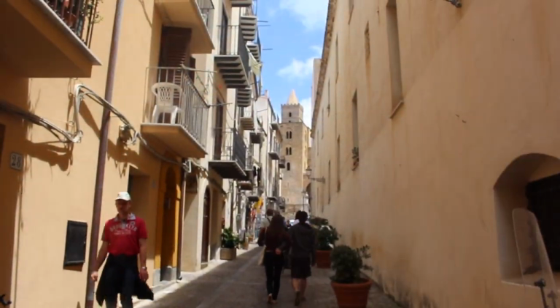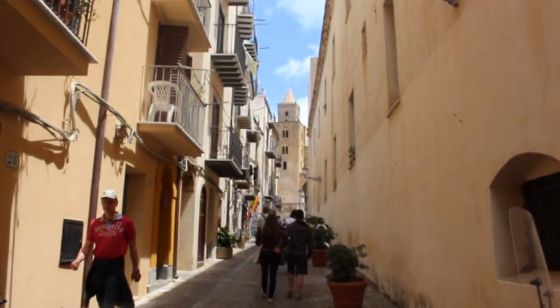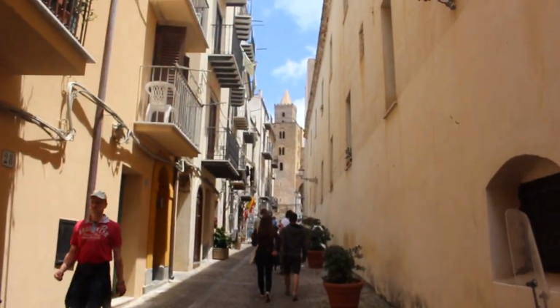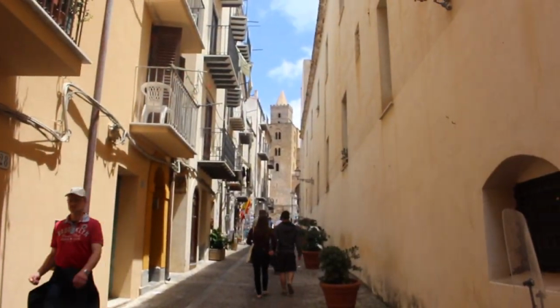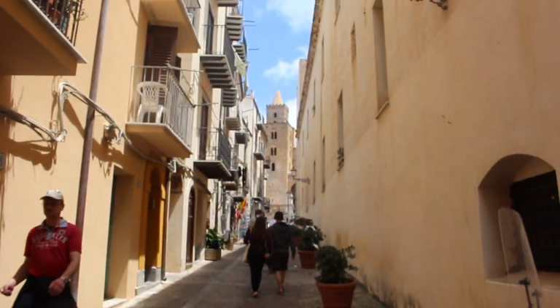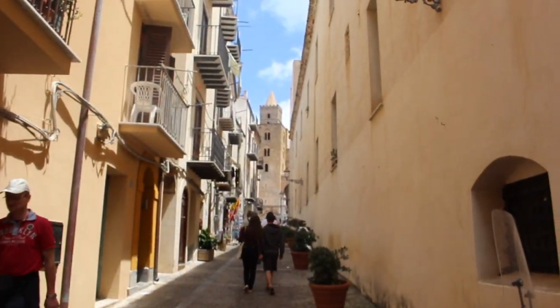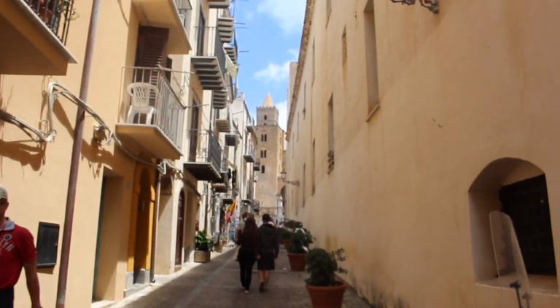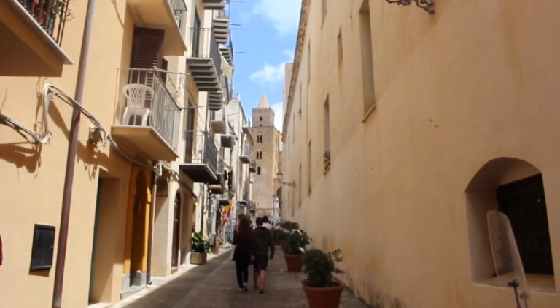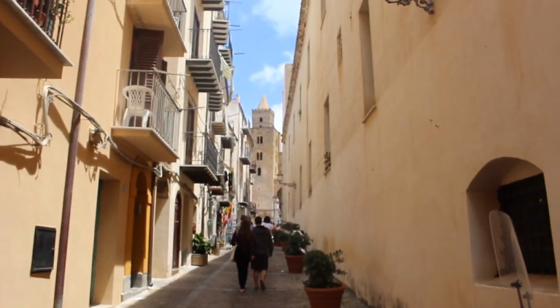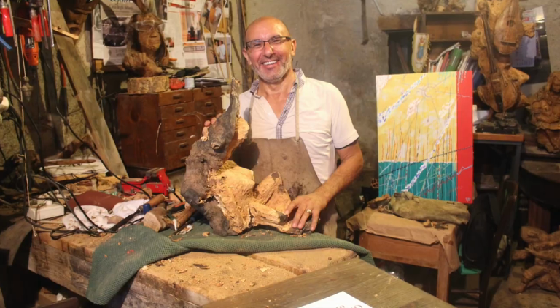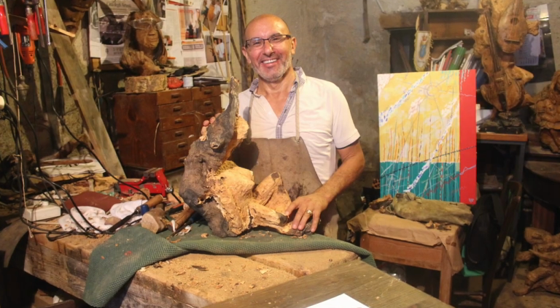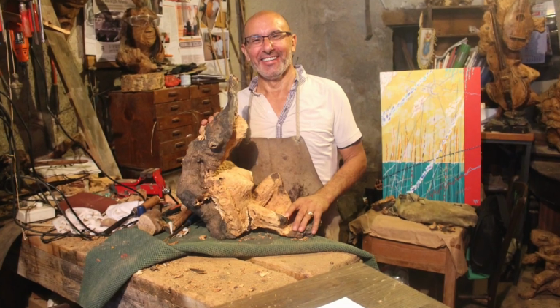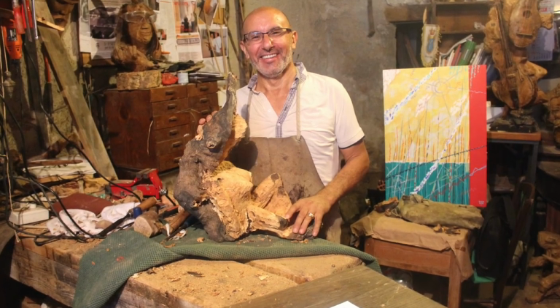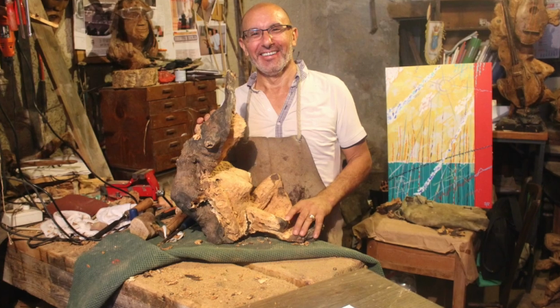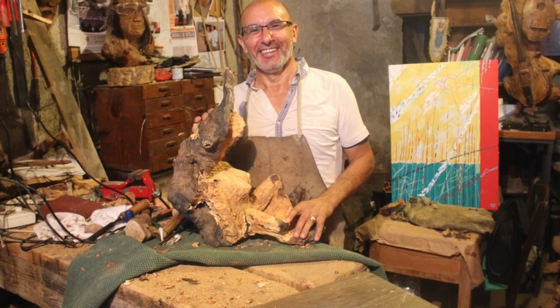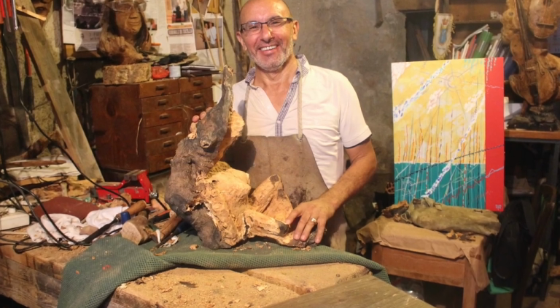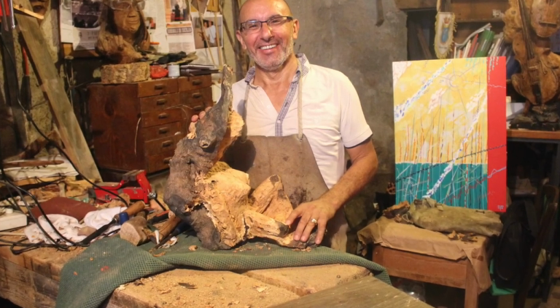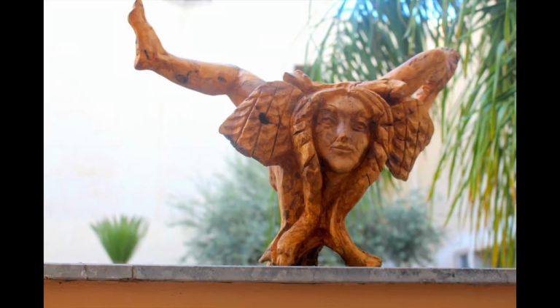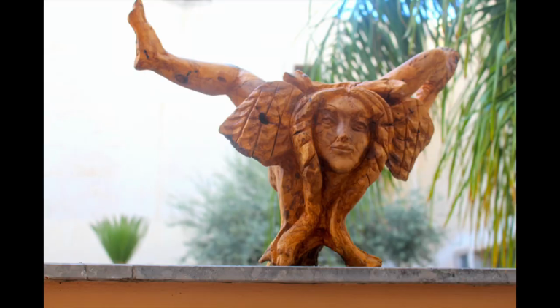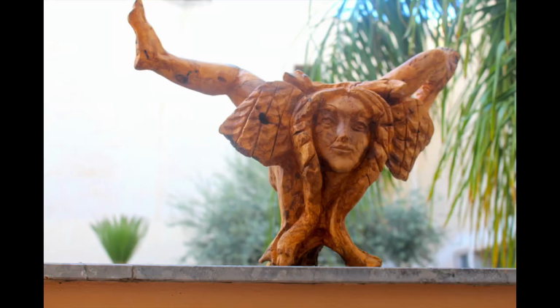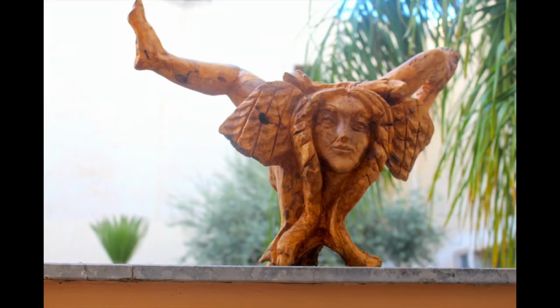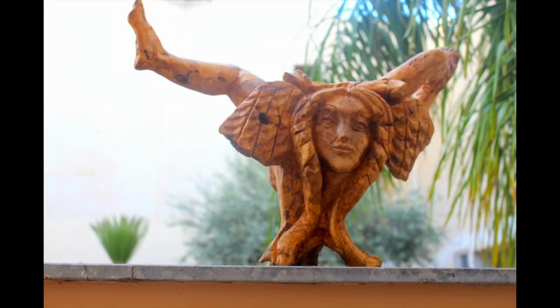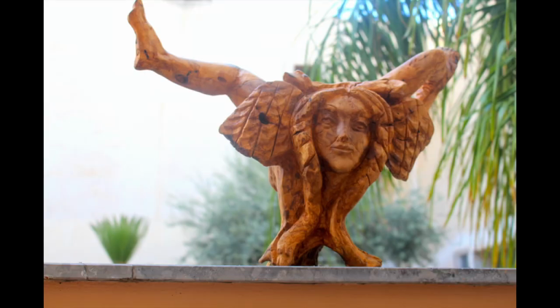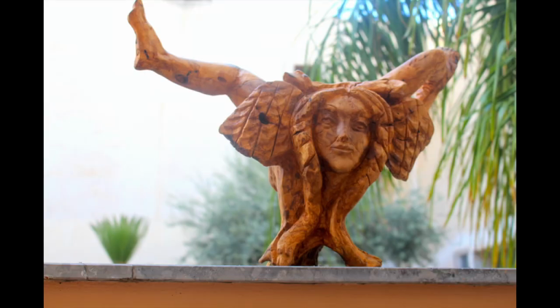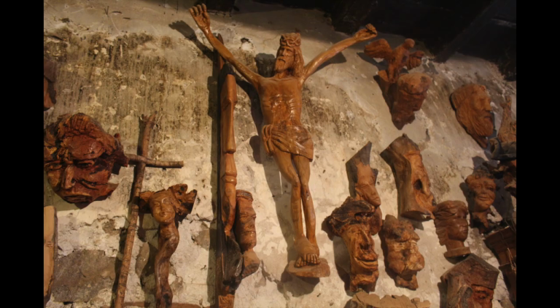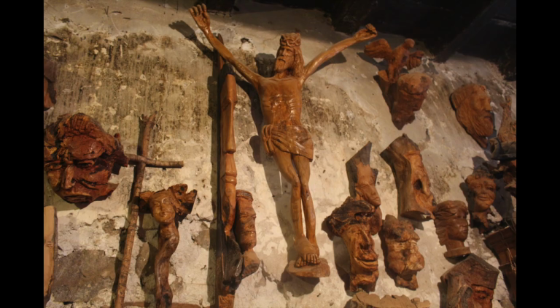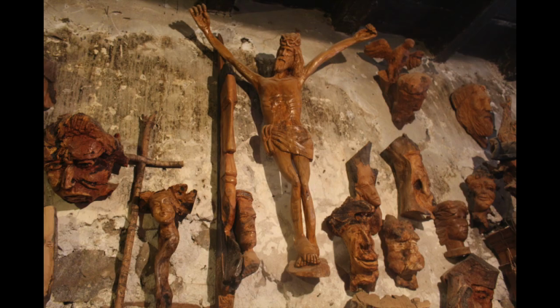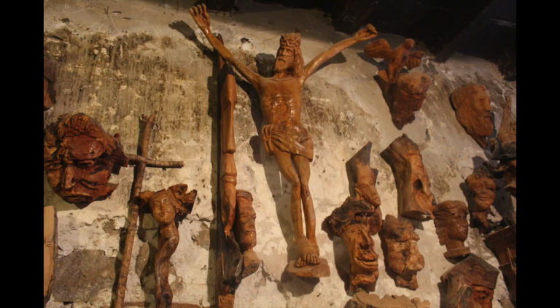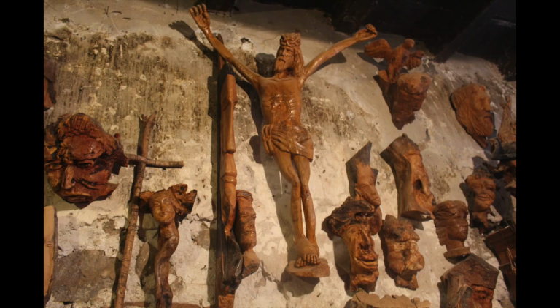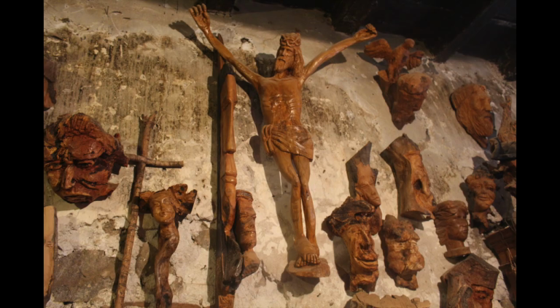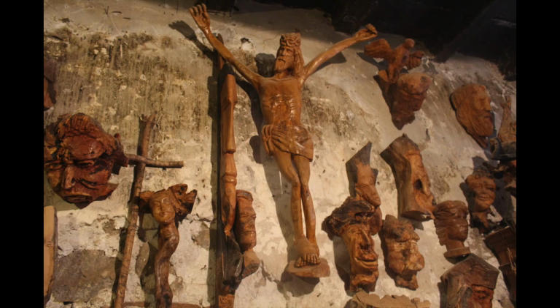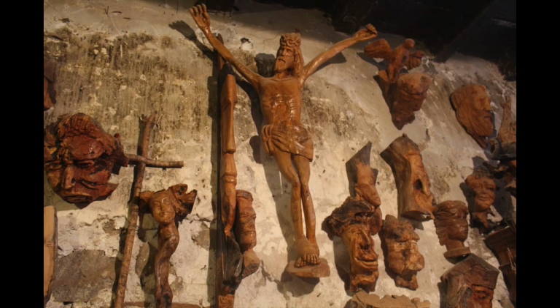Before we head to the cathedral, we stop at Roberto Giacchione's workshop to admire his hand-carved olive pieces.